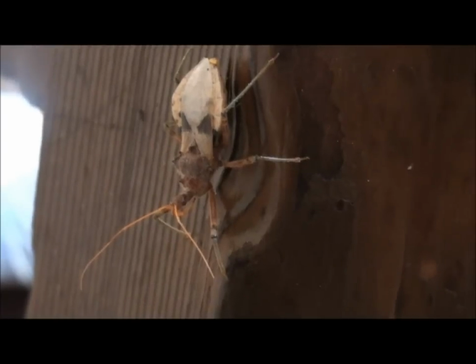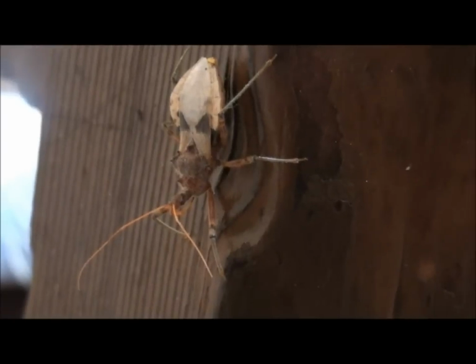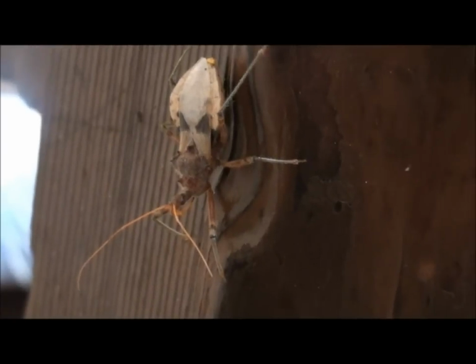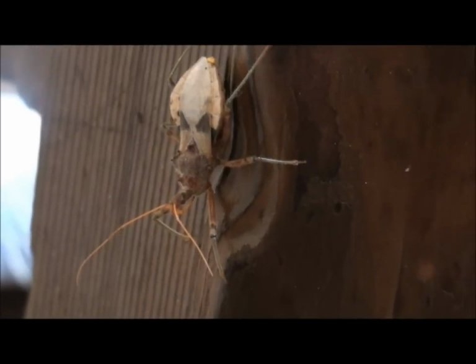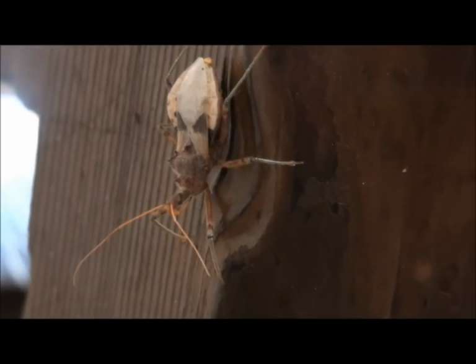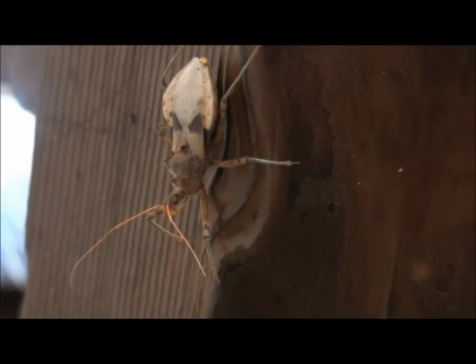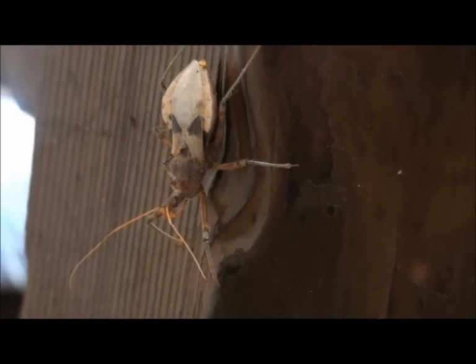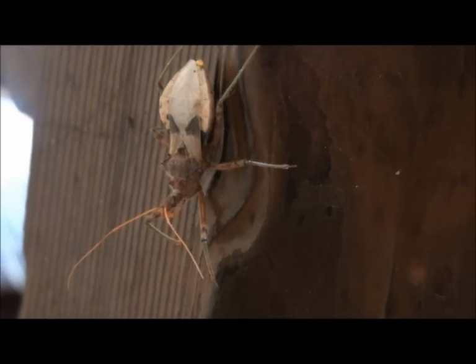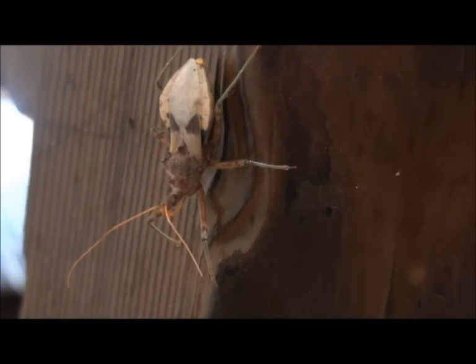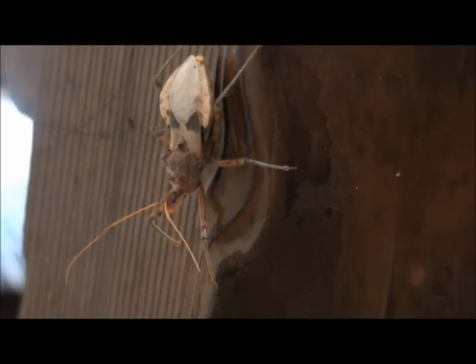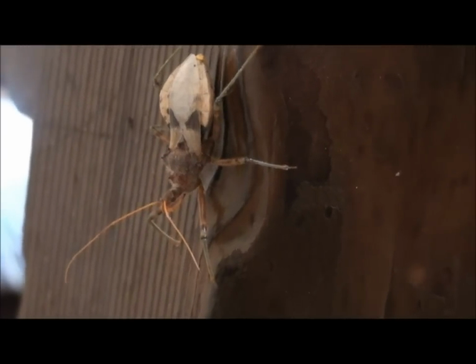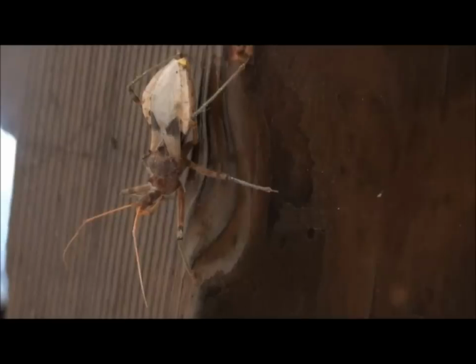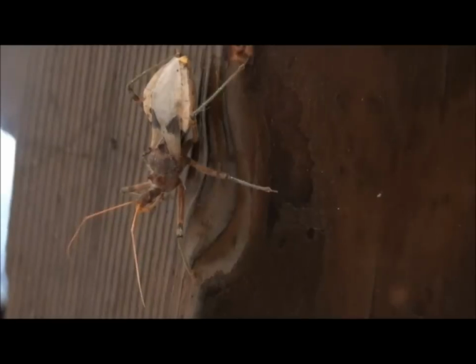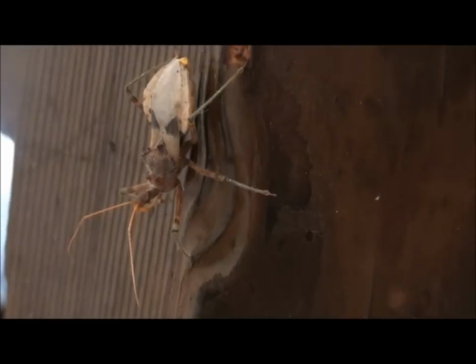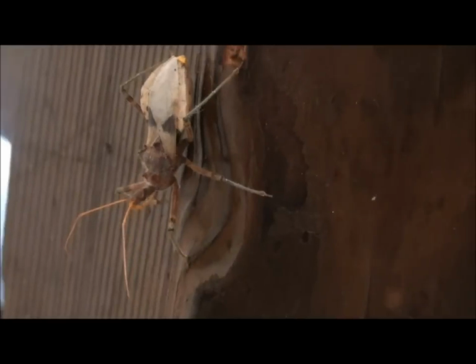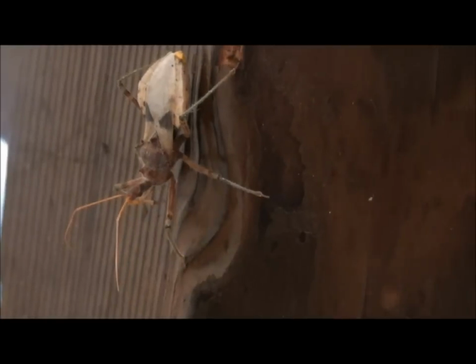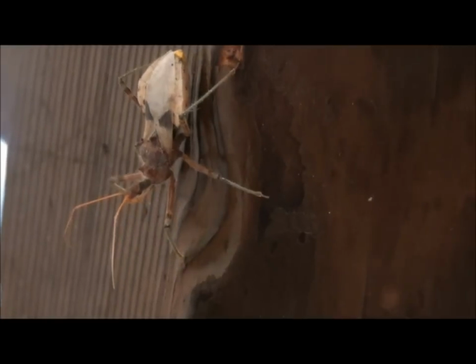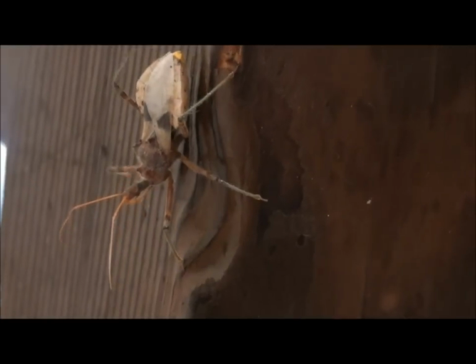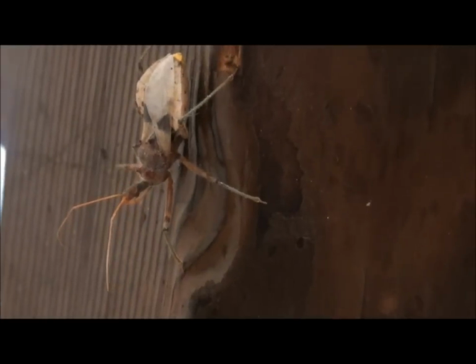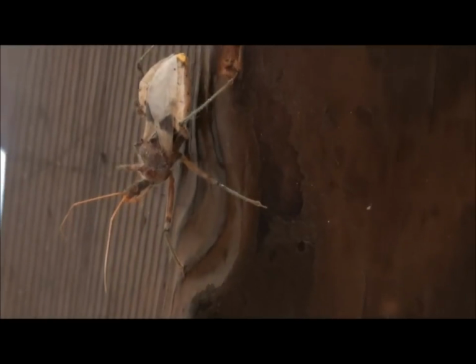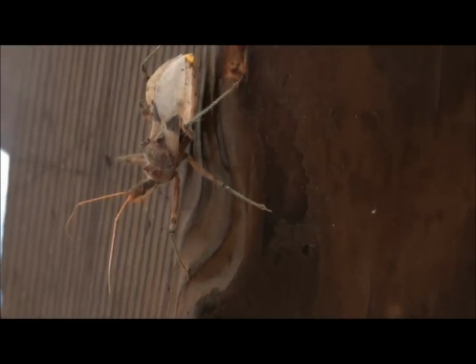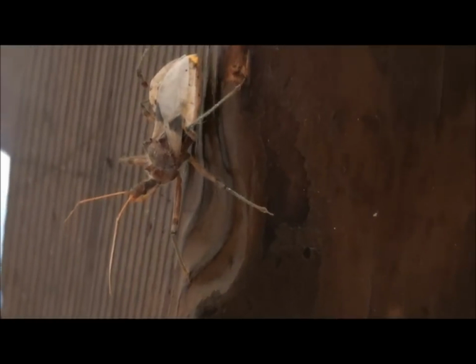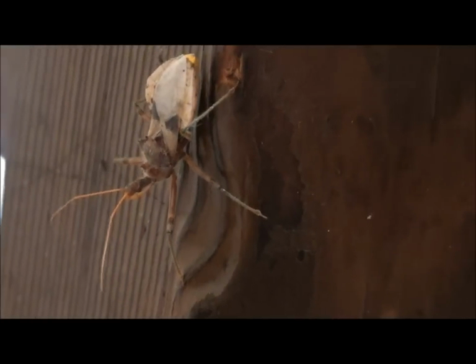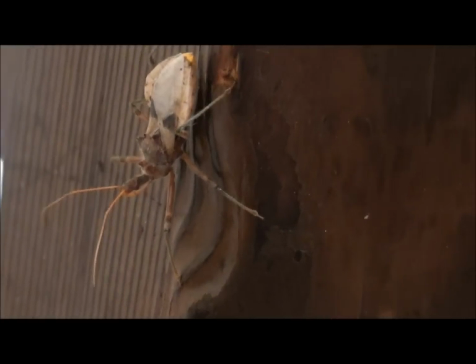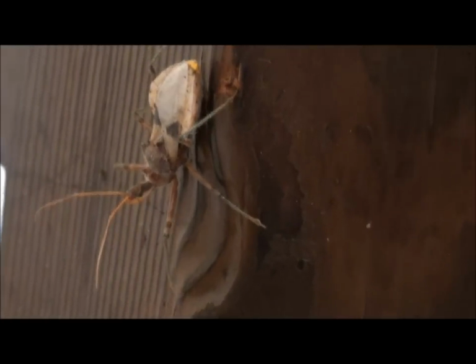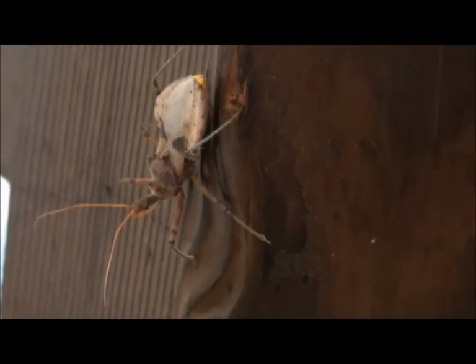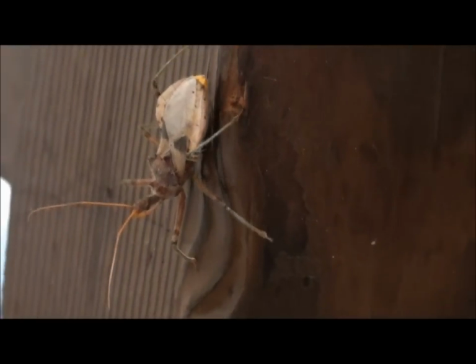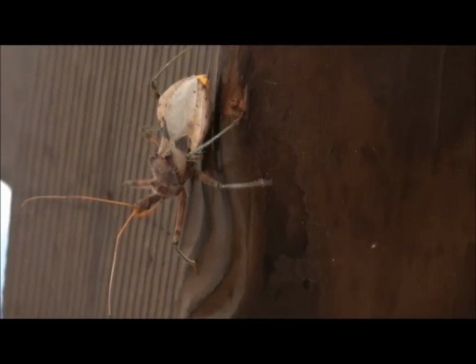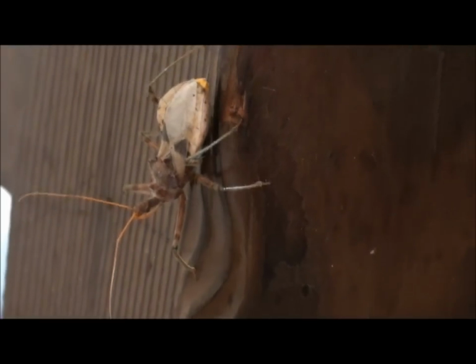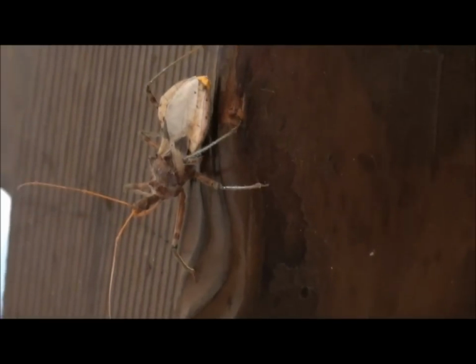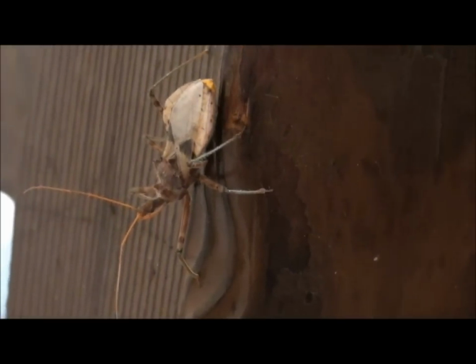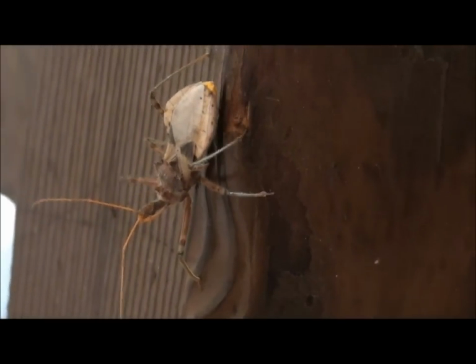Hello, what I have on the leg of my dining room table is a common assassin bug.